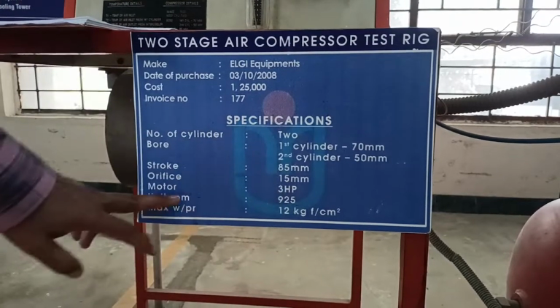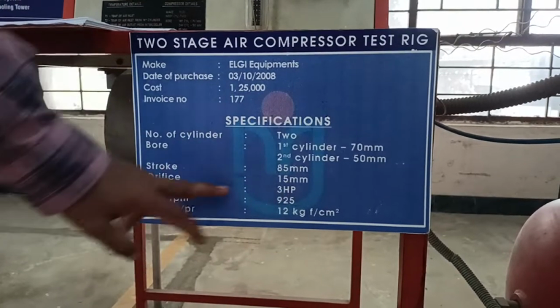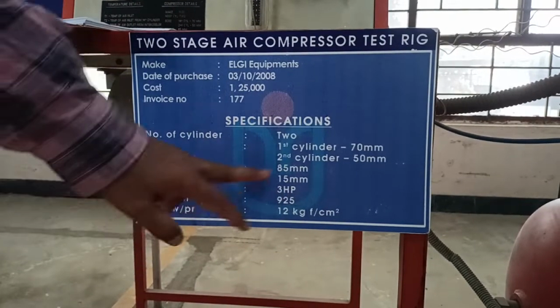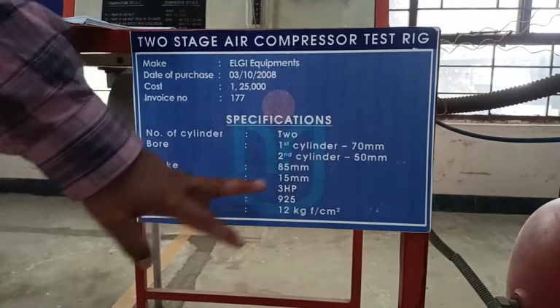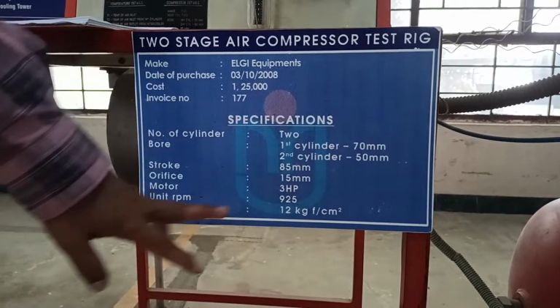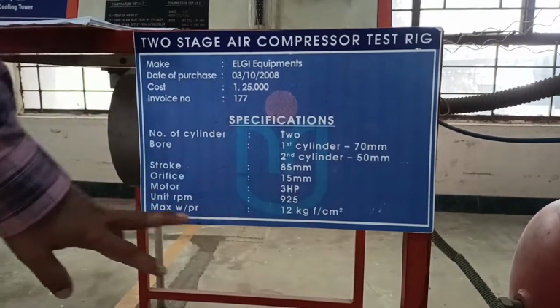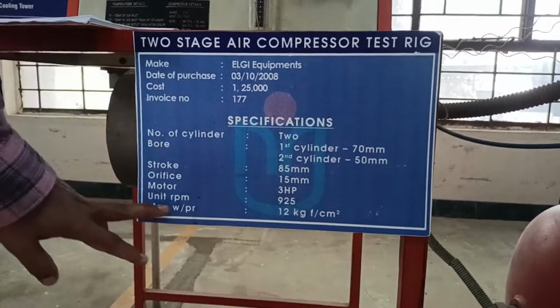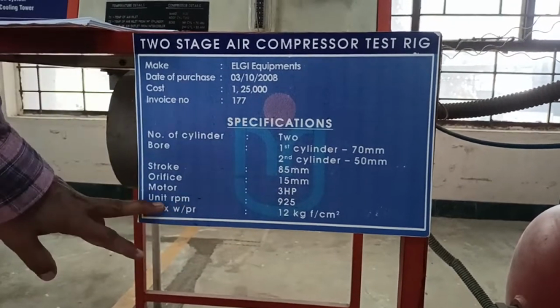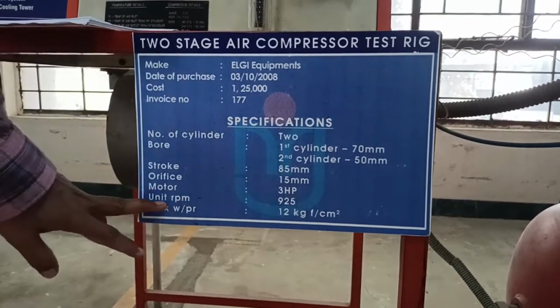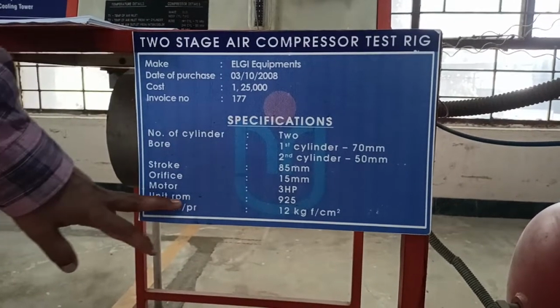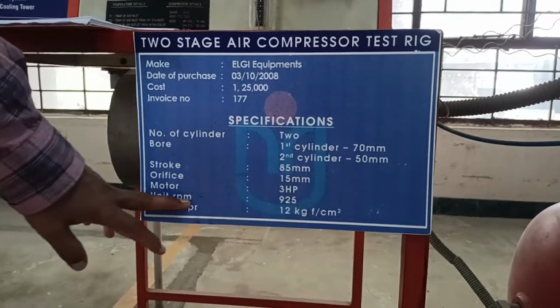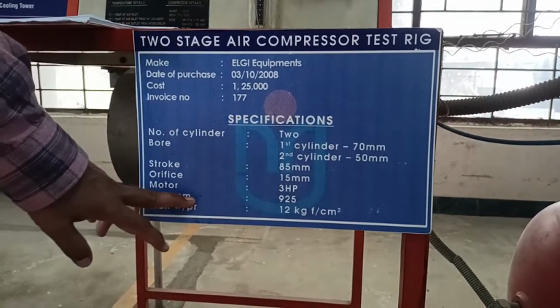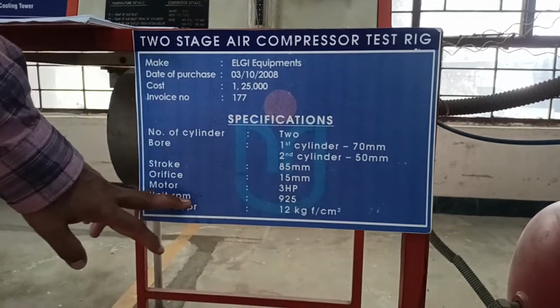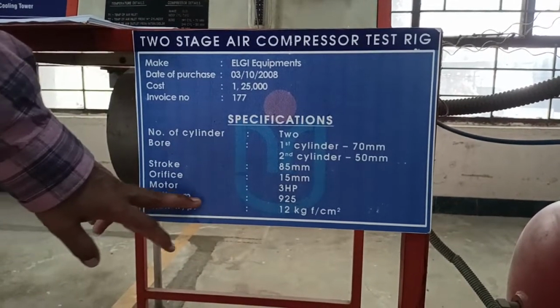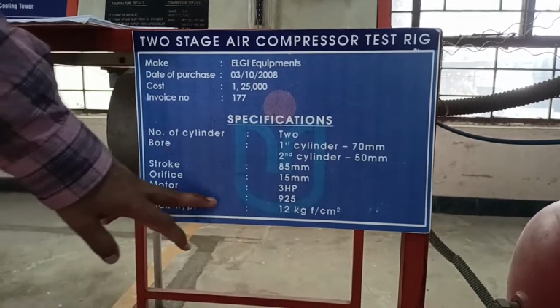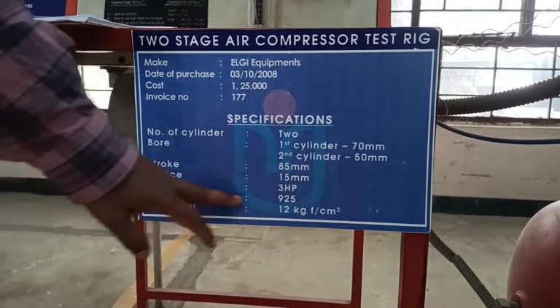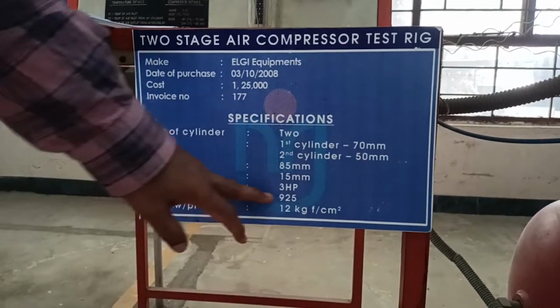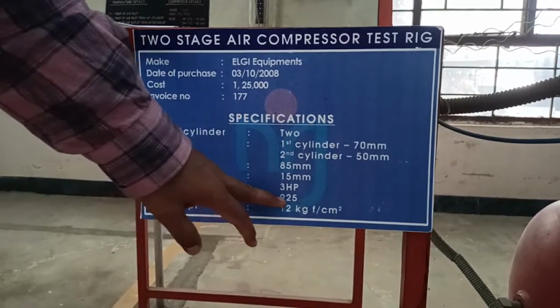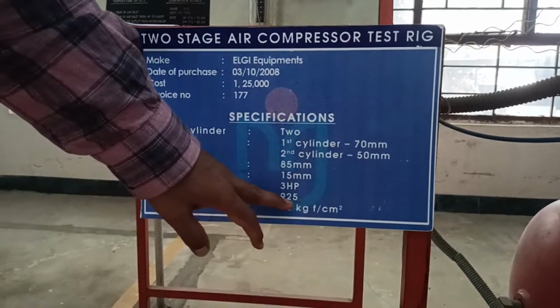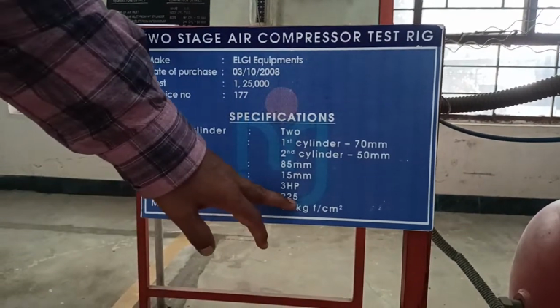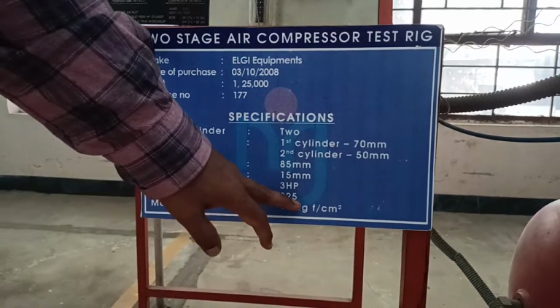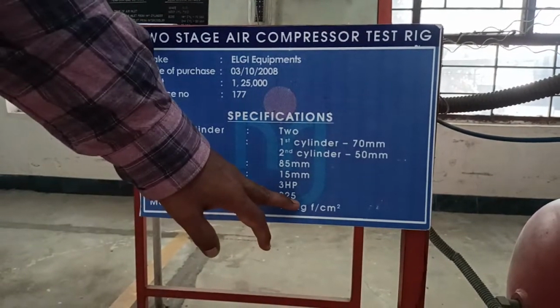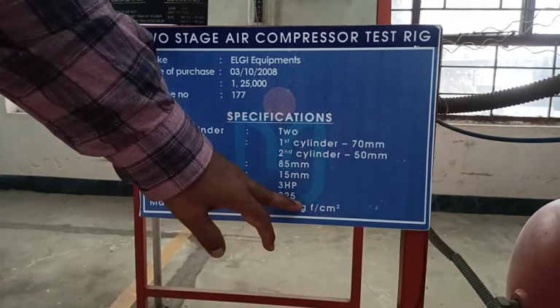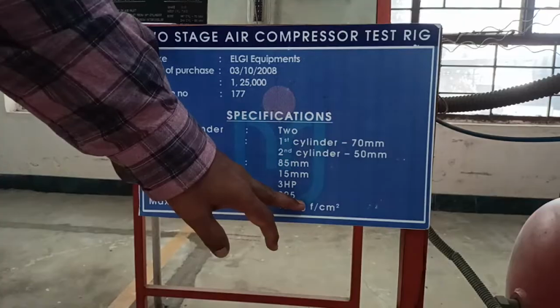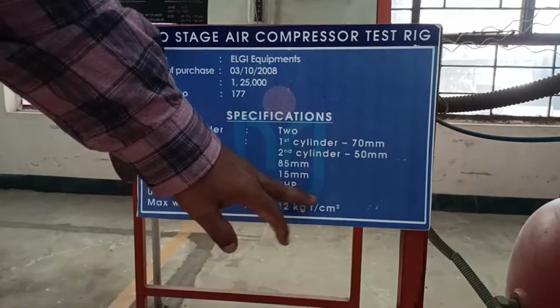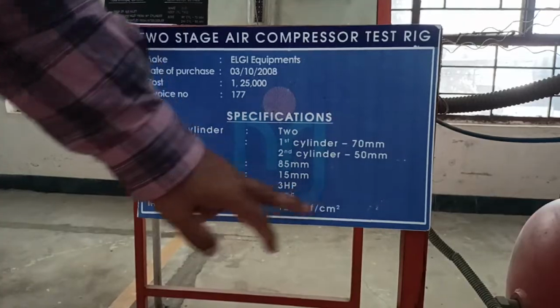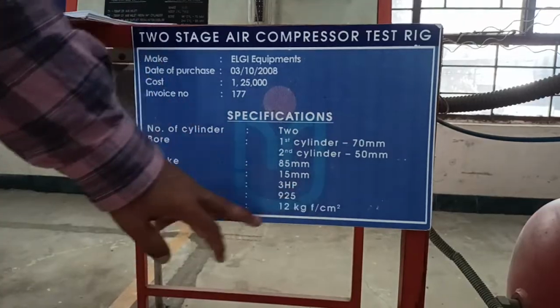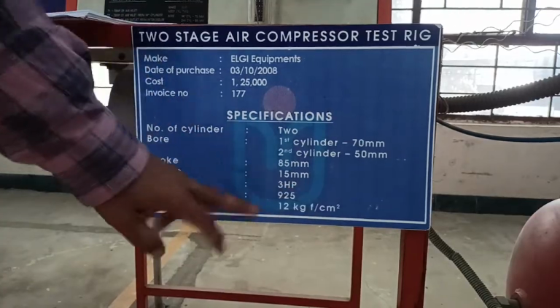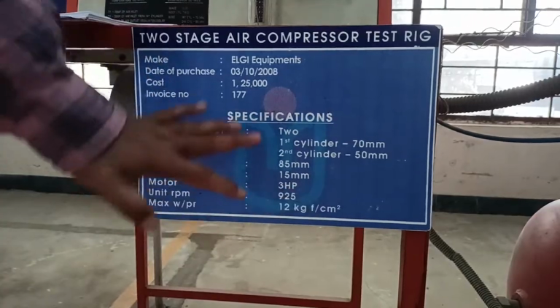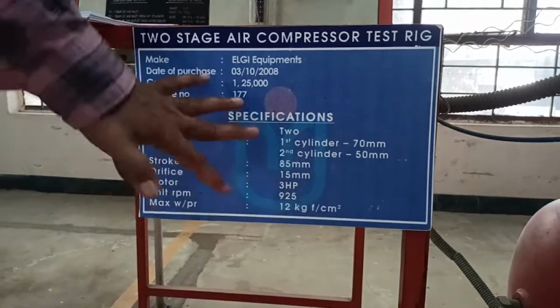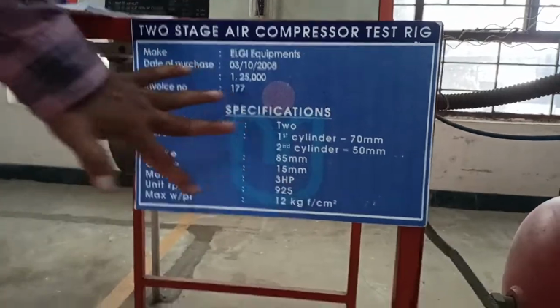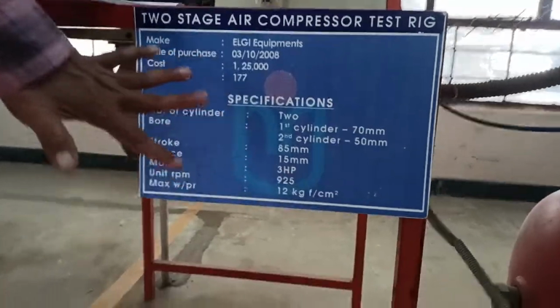It is a 3 HP motor. The uniform unit speed is 925 RPM.